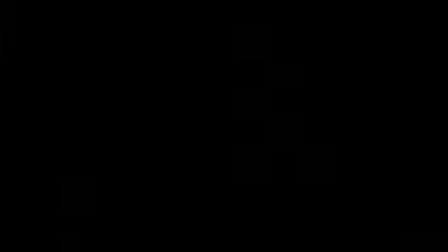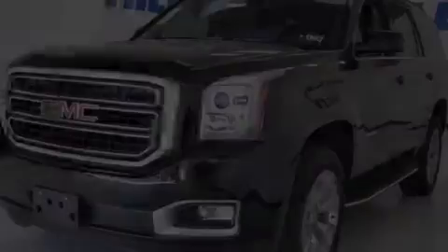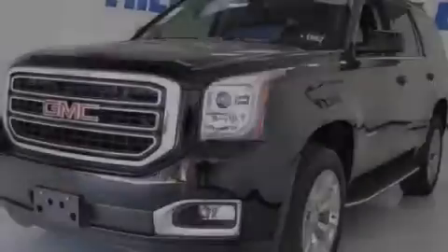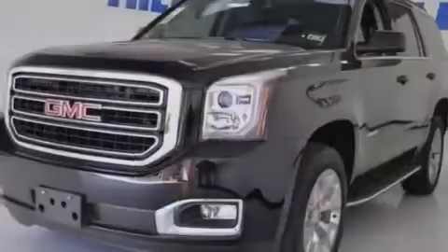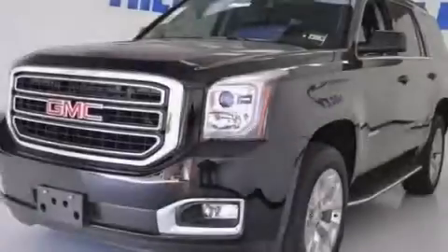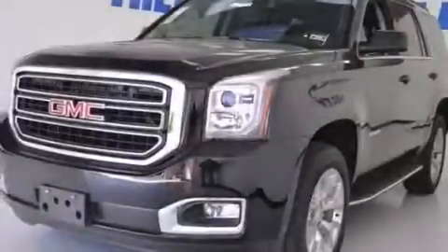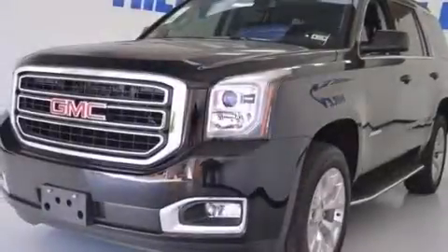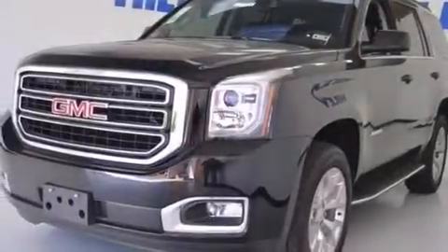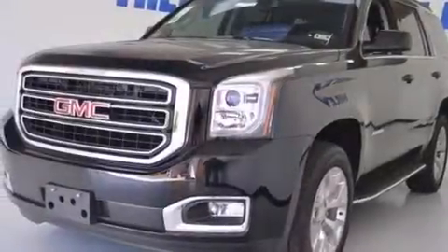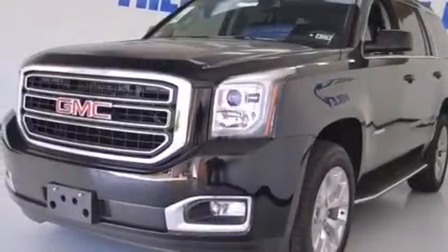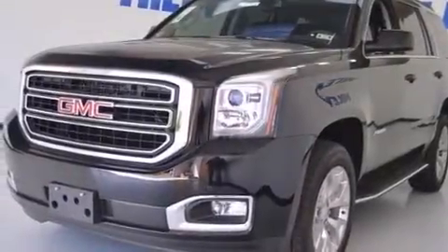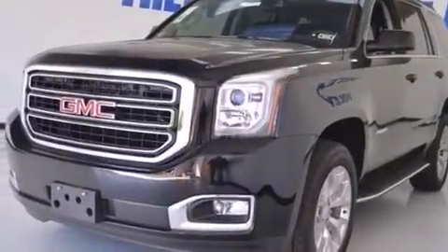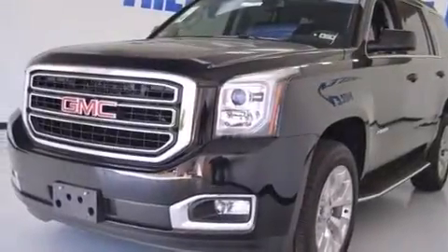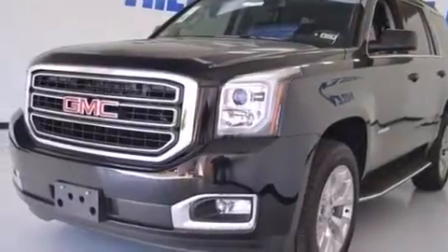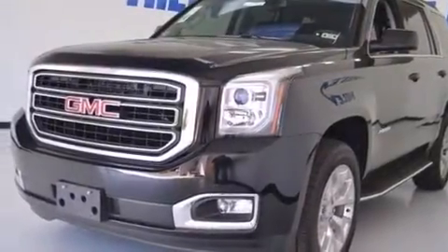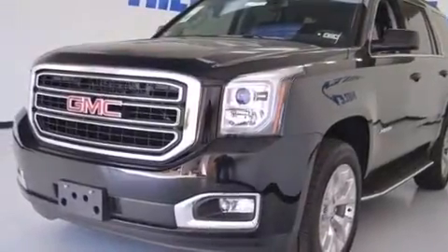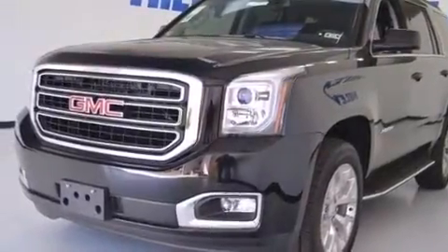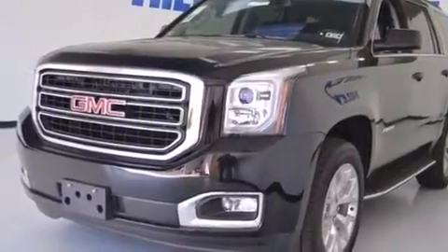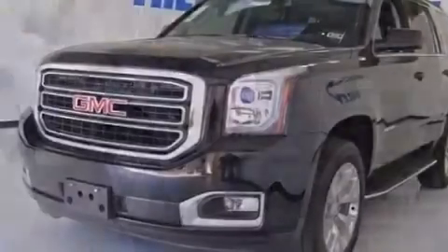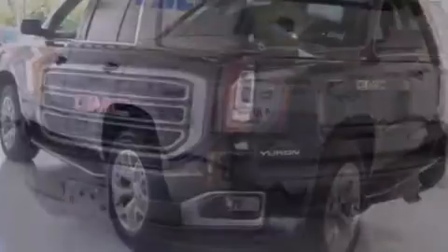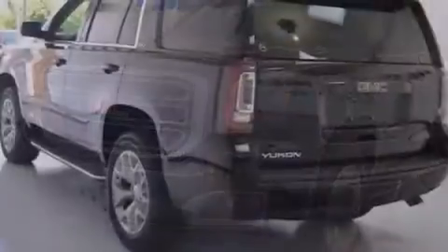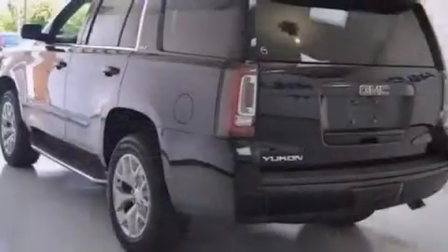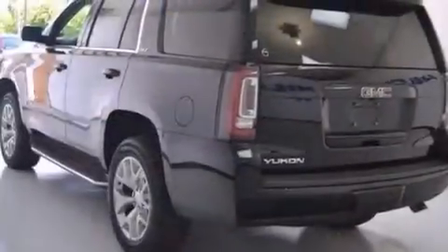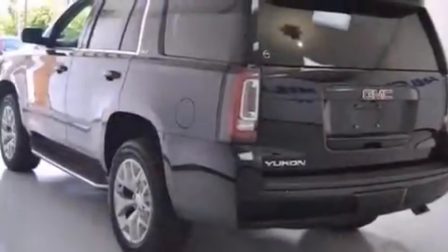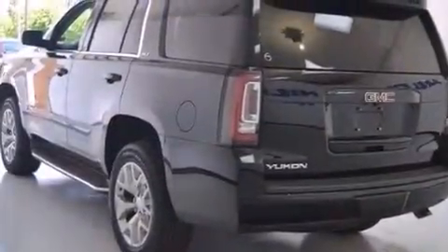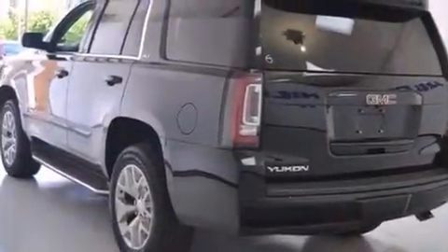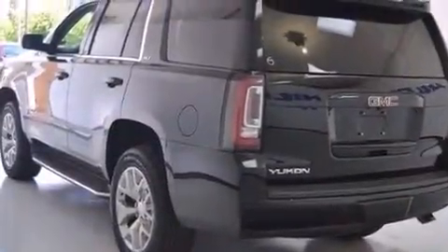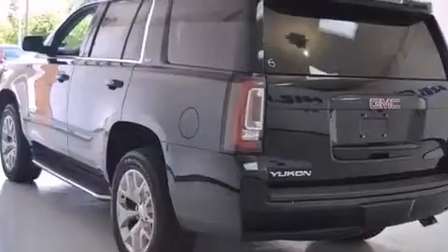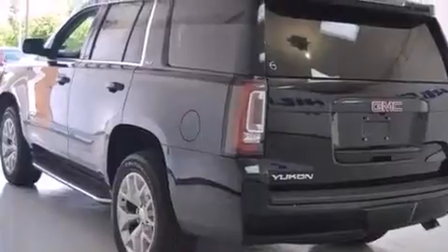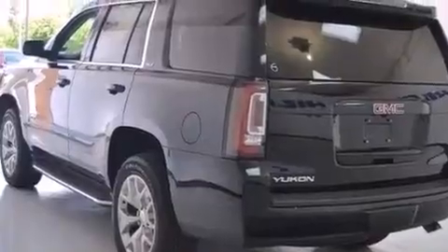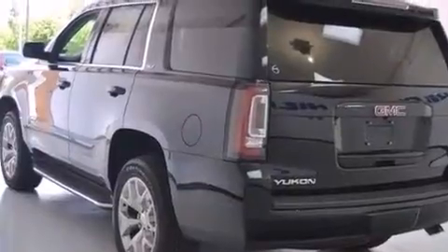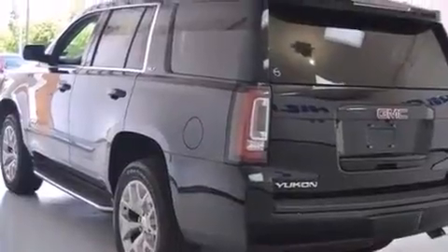Also included are a pass-through rear seat, steering wheel controls, and leather seats that provide great support and create an overall luxurious feel.